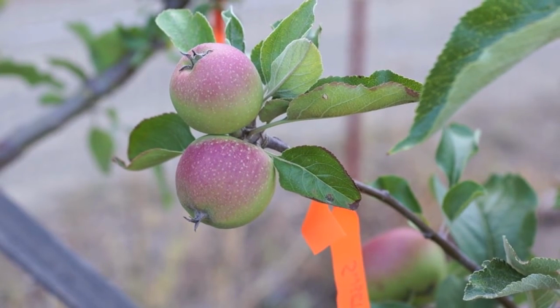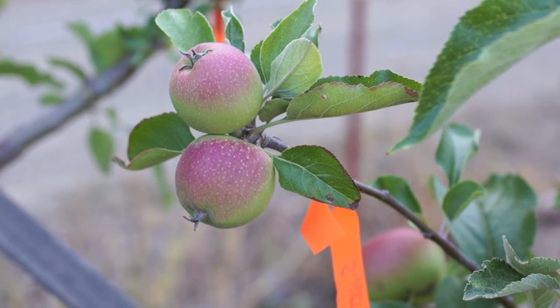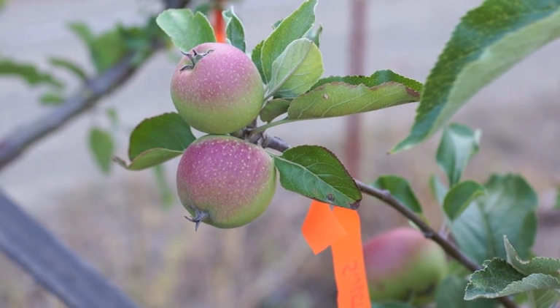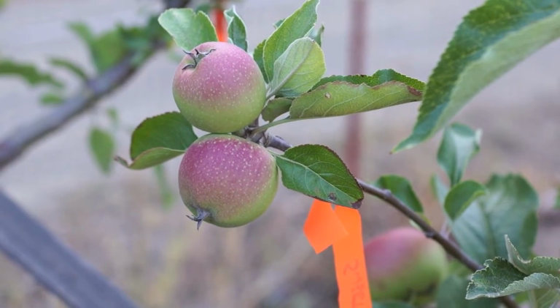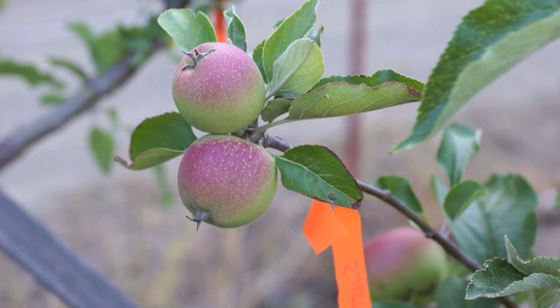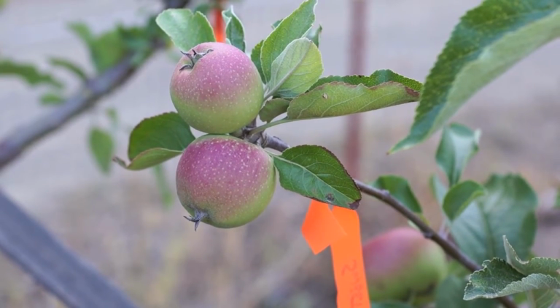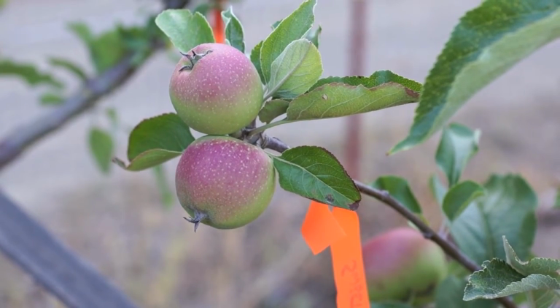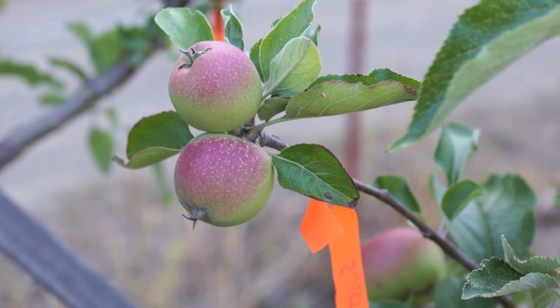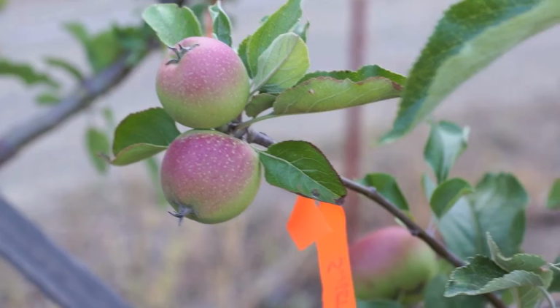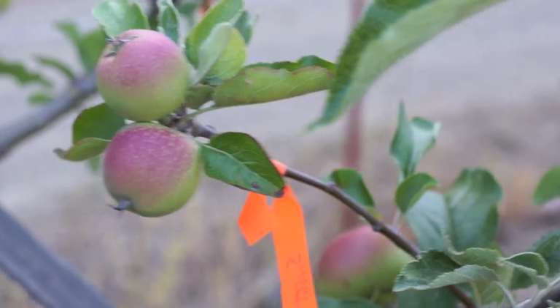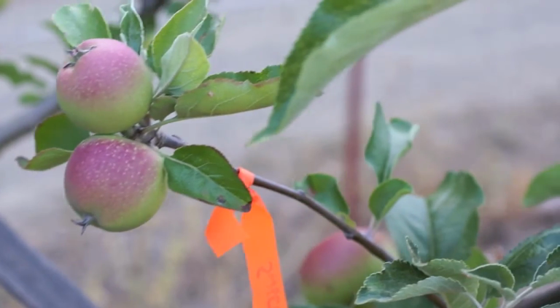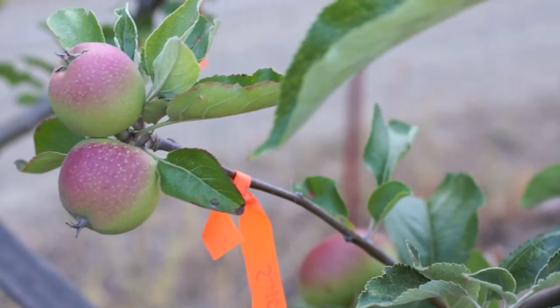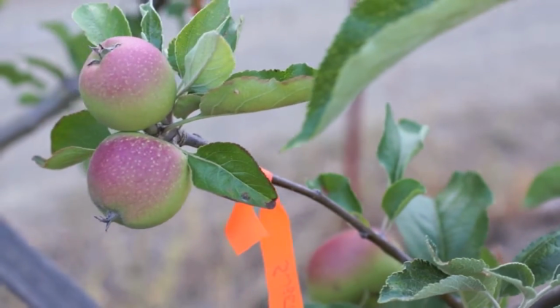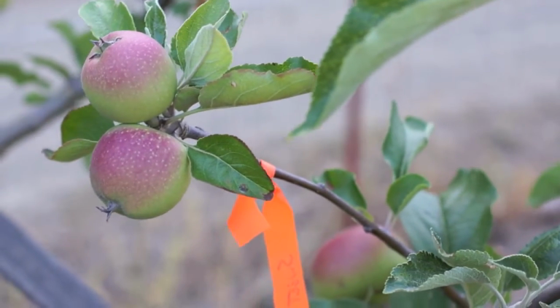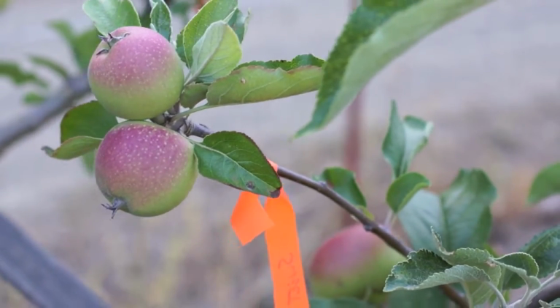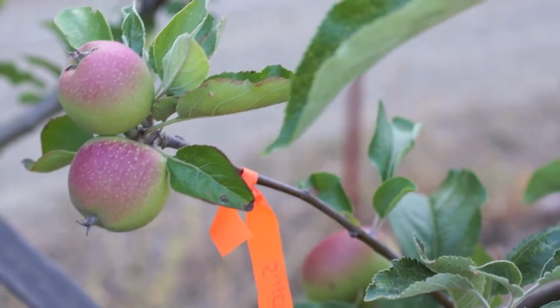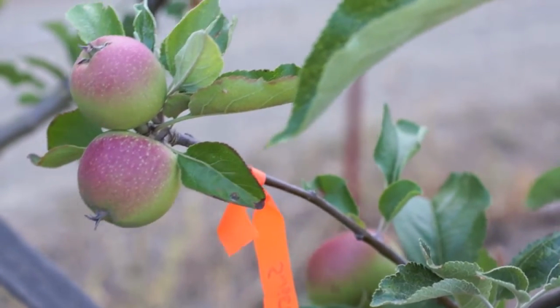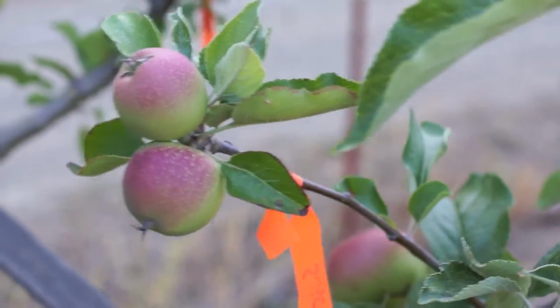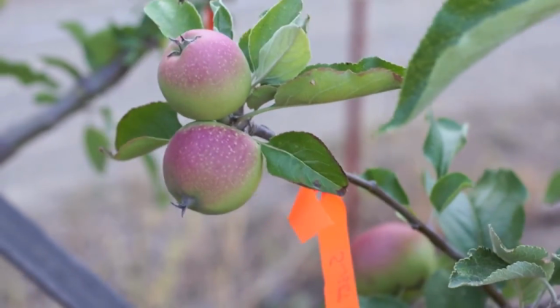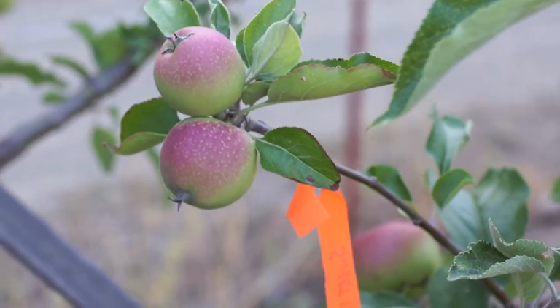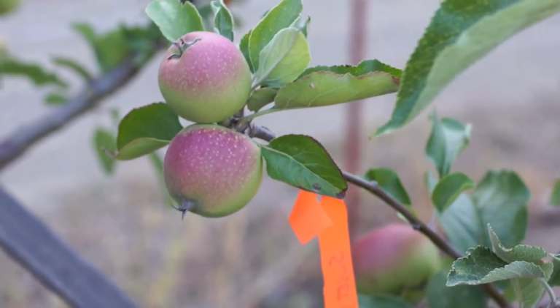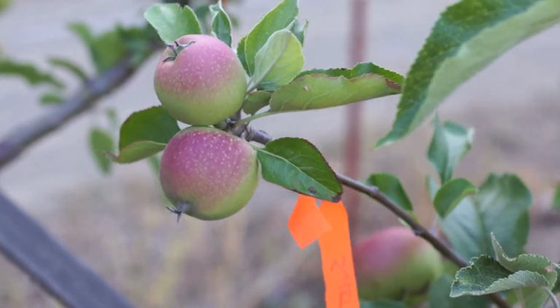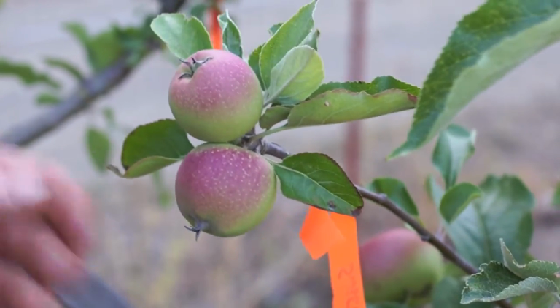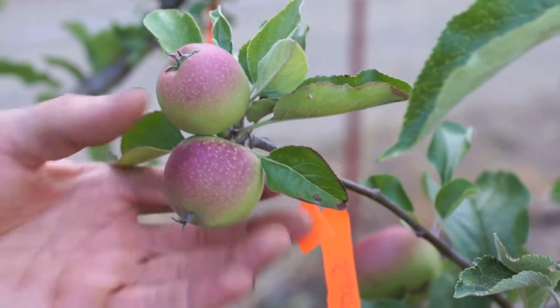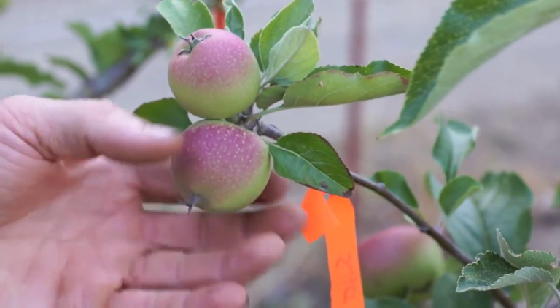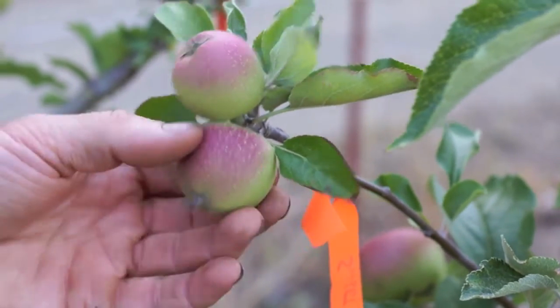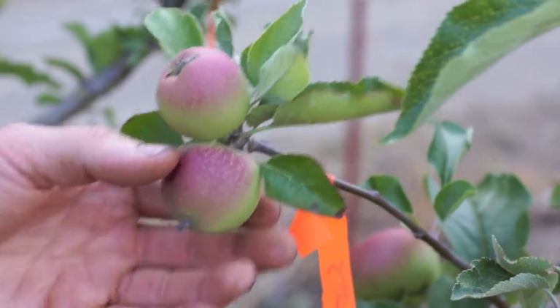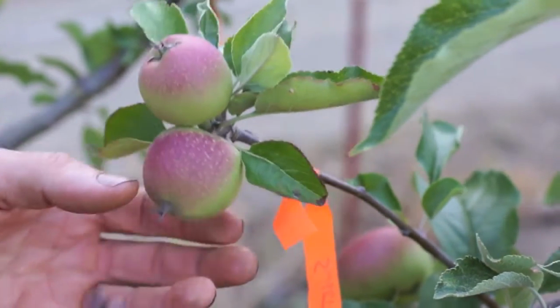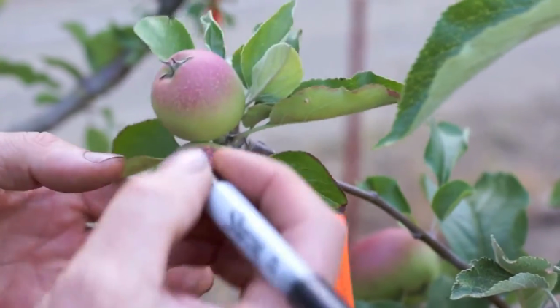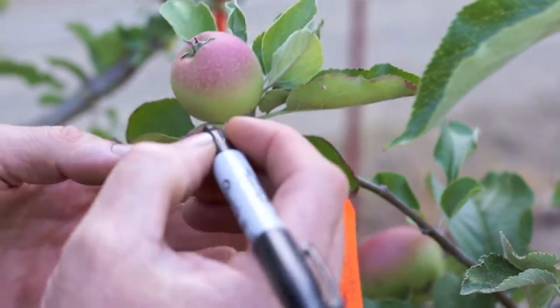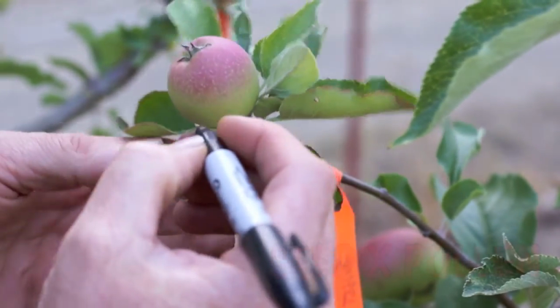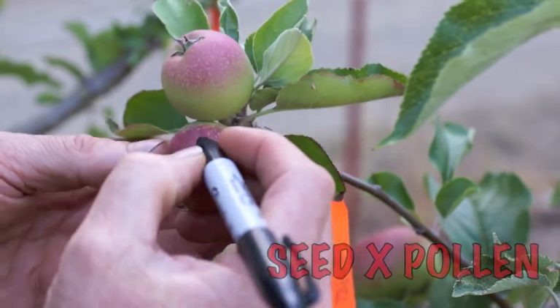The convention is that you always write the seed parent first — this apple here is the seed parent.